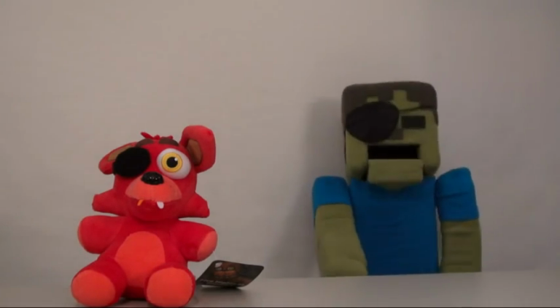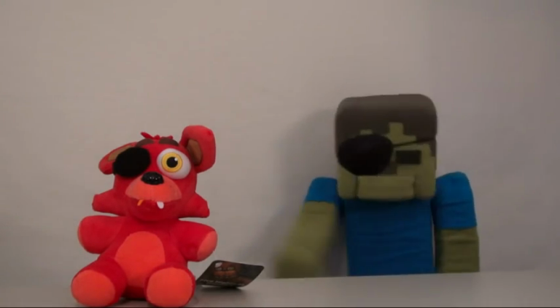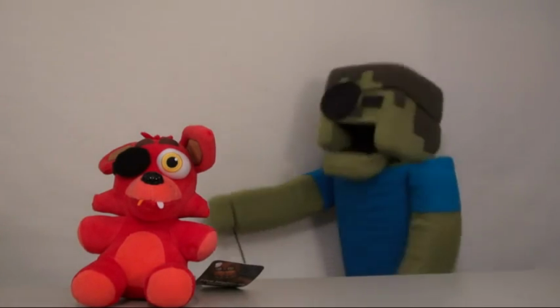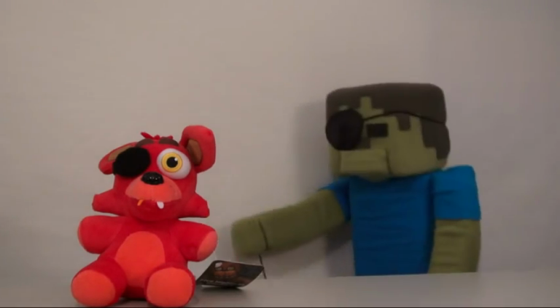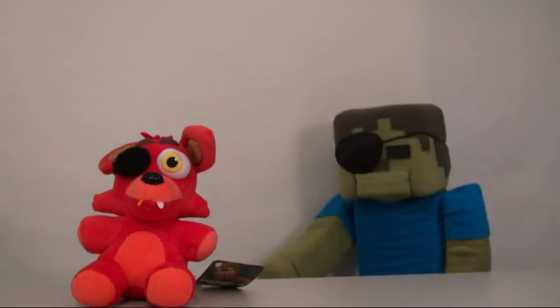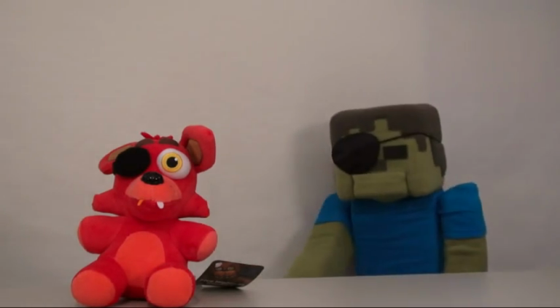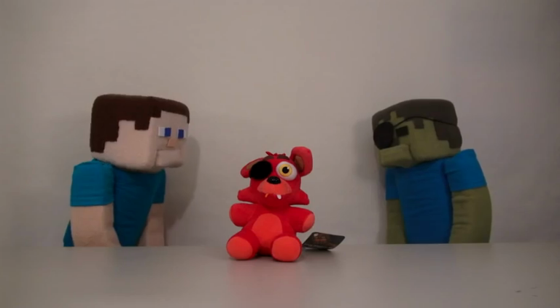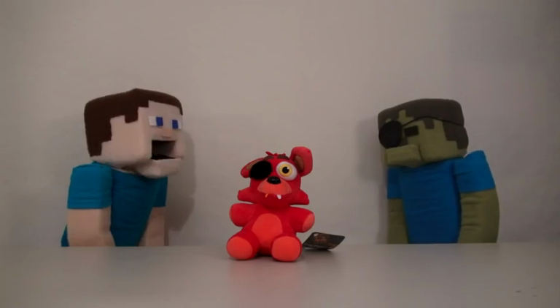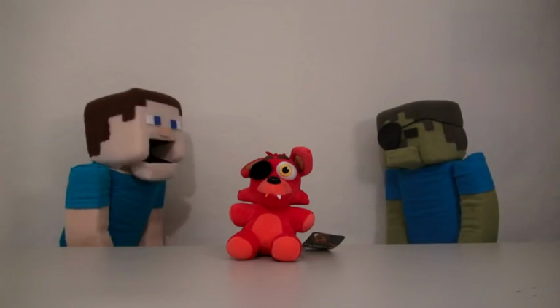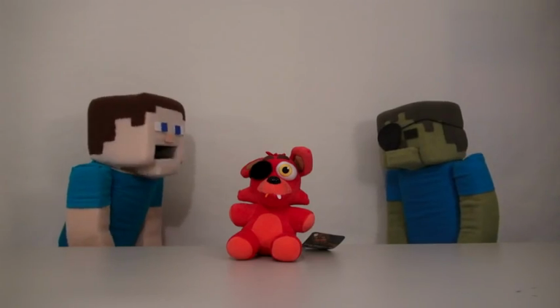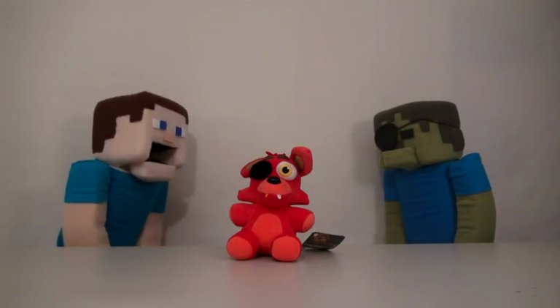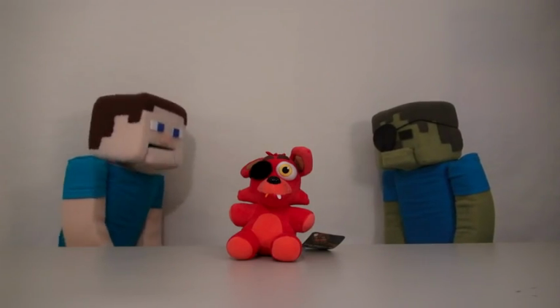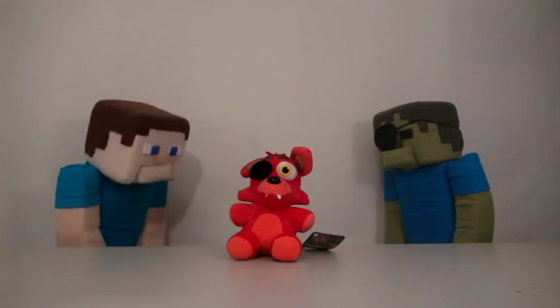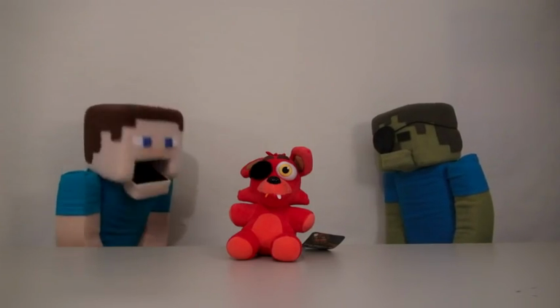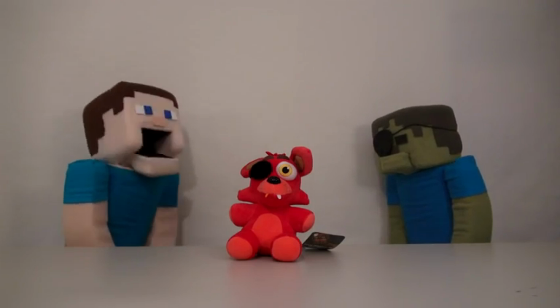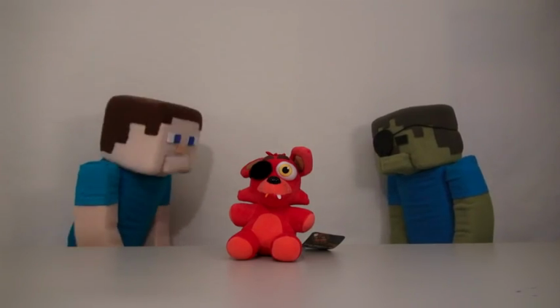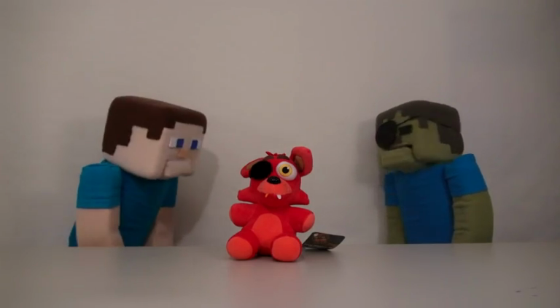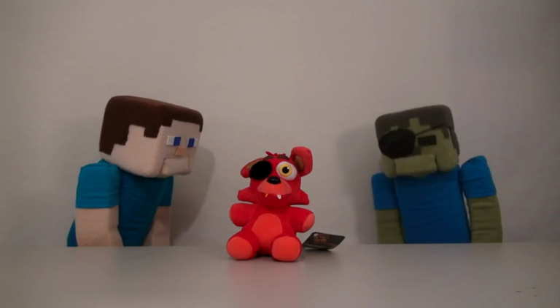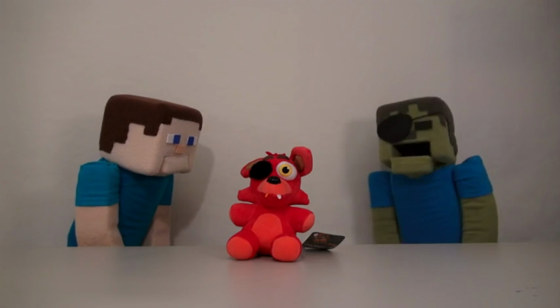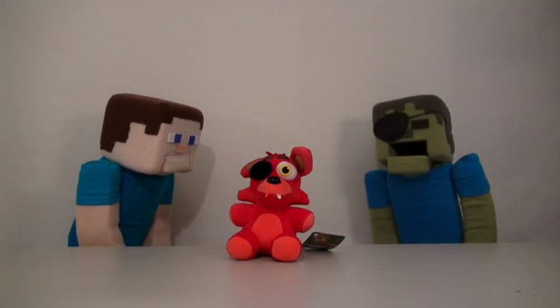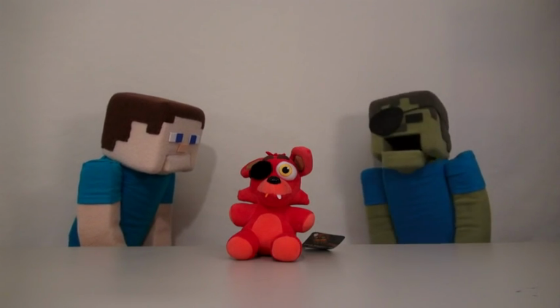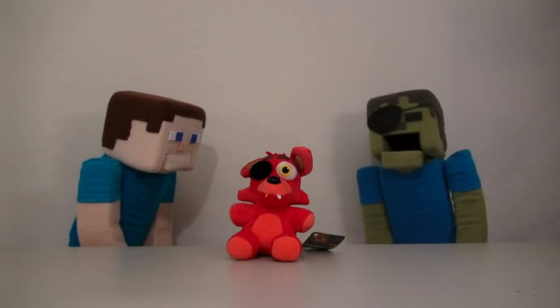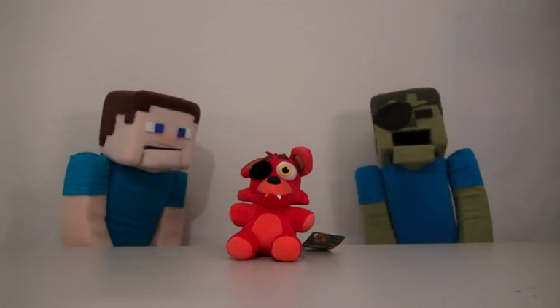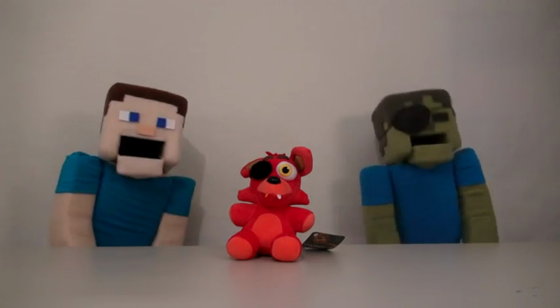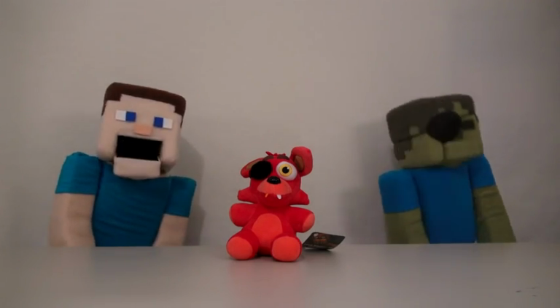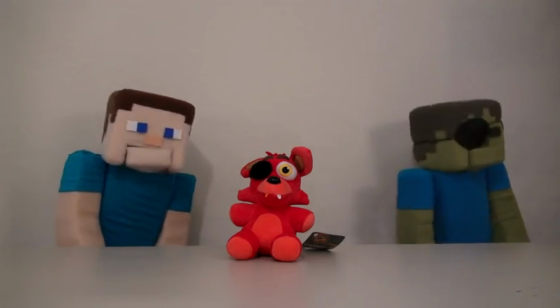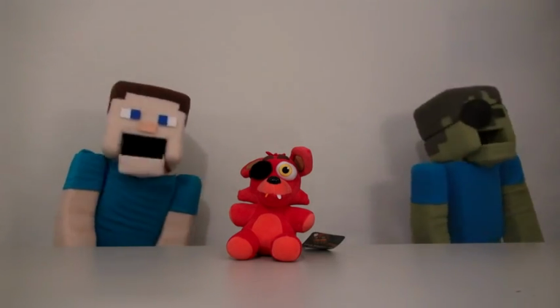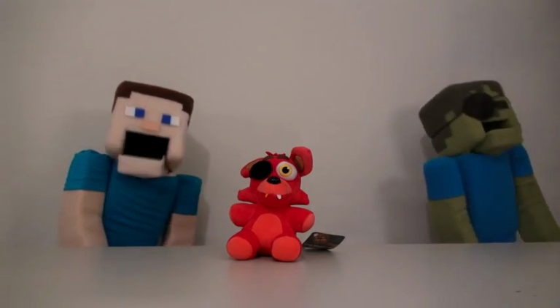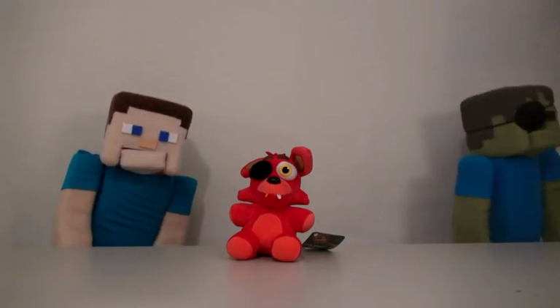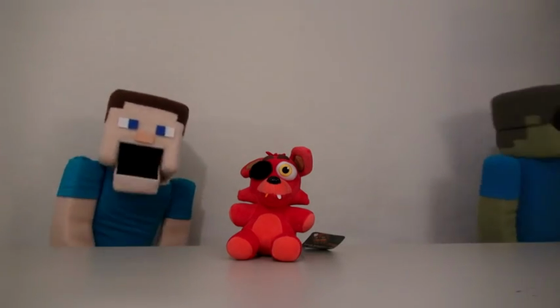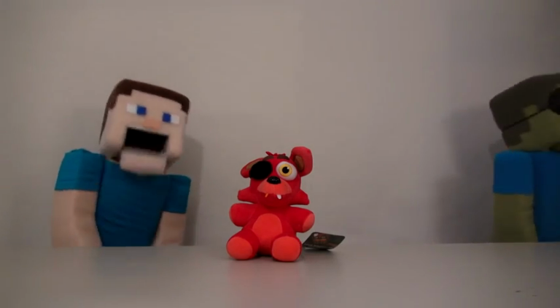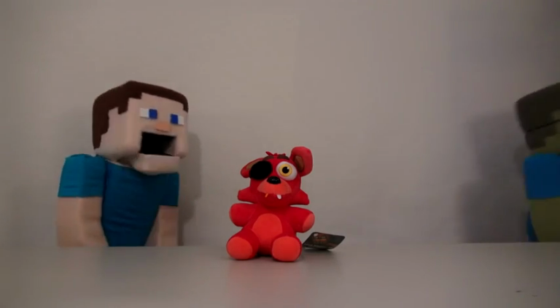Aargh, Foxy! Zombie Steve! Not the eye patch again! Arf, arf, arf! He'll be wearing that all week now!